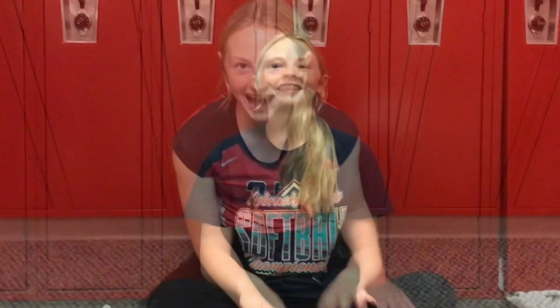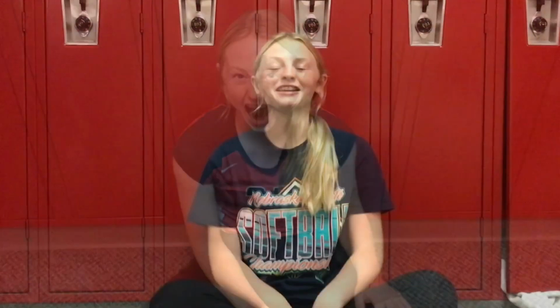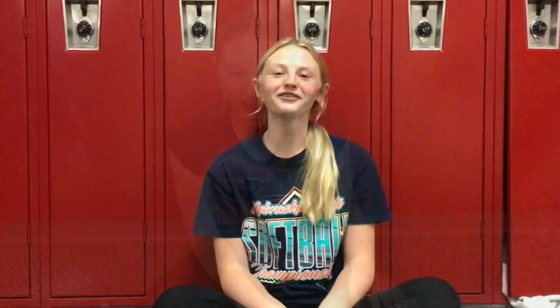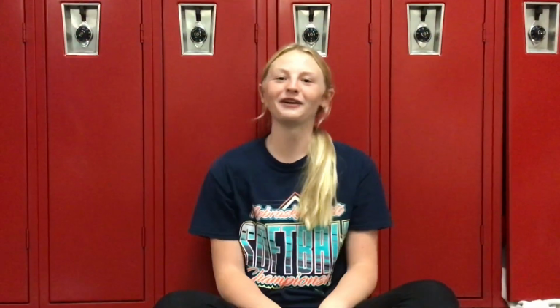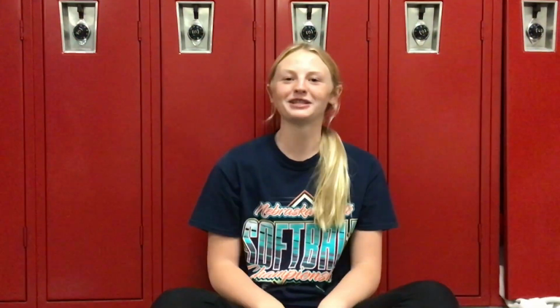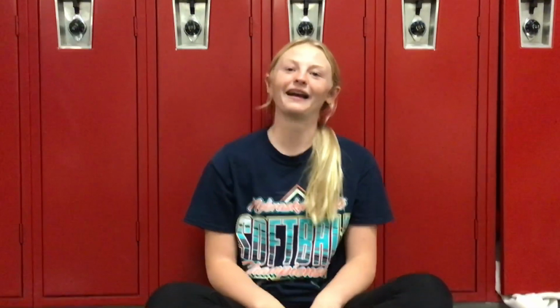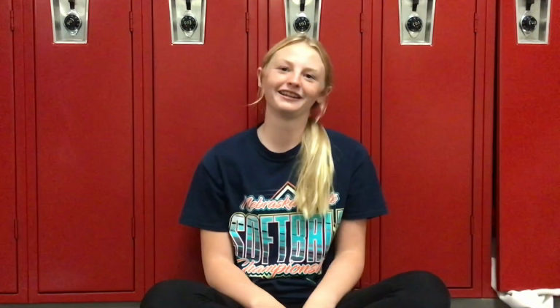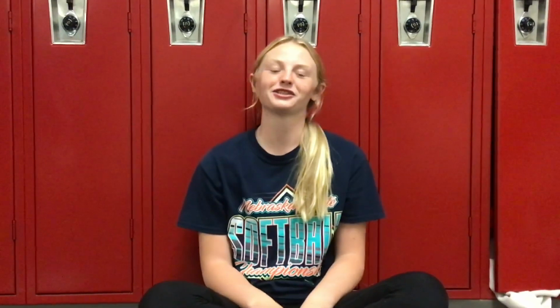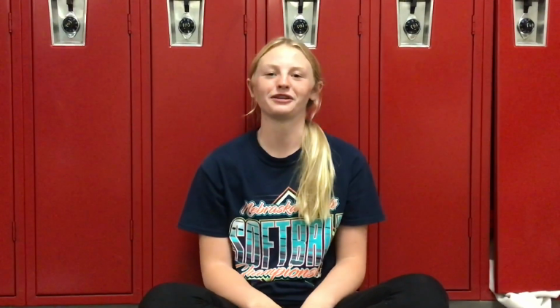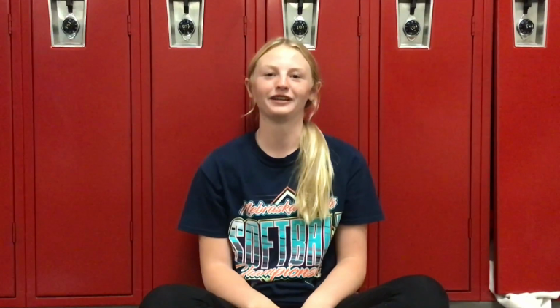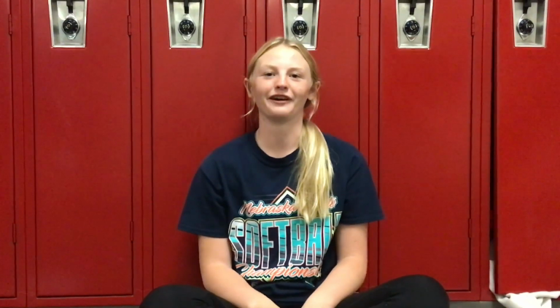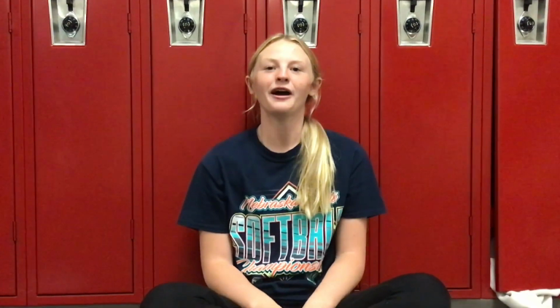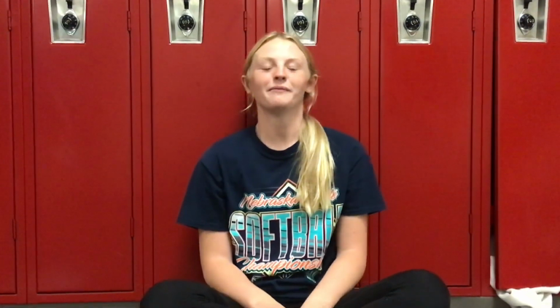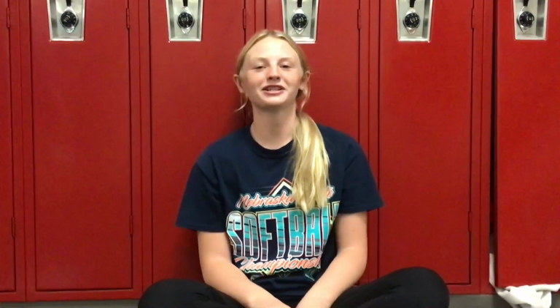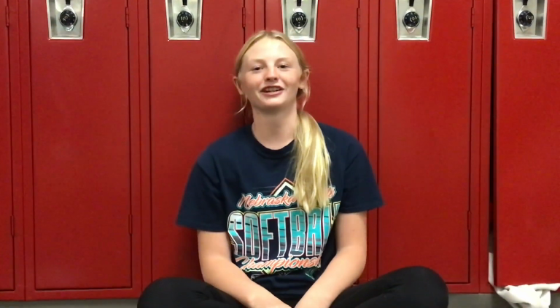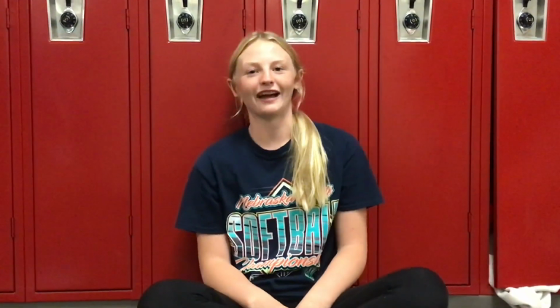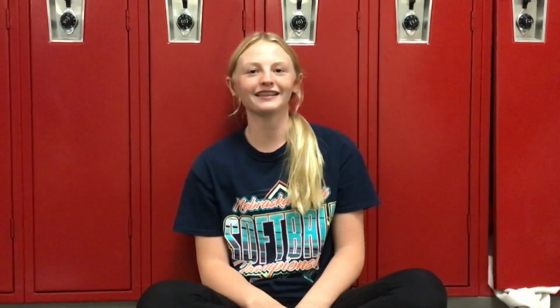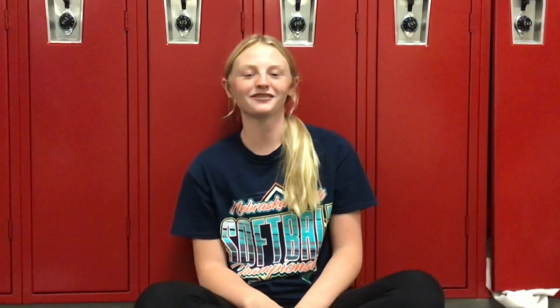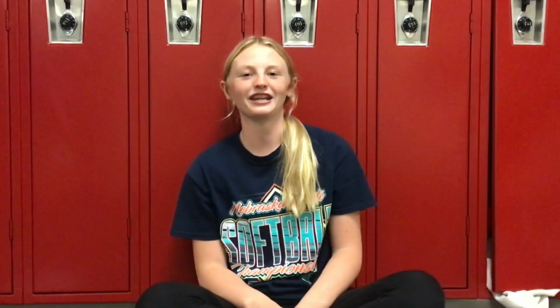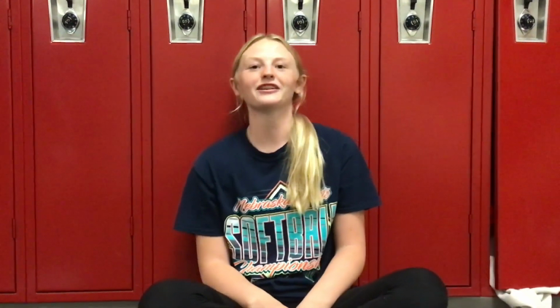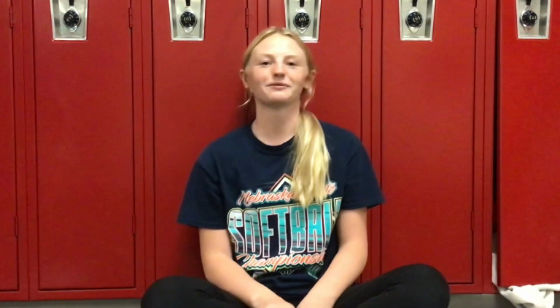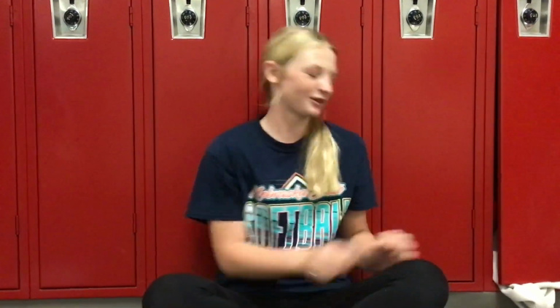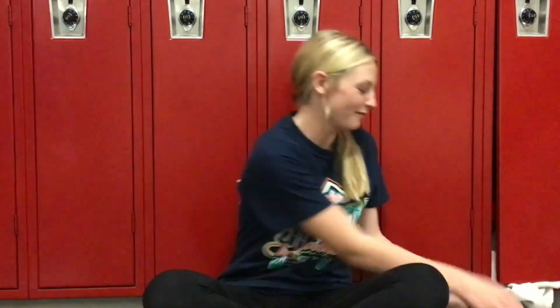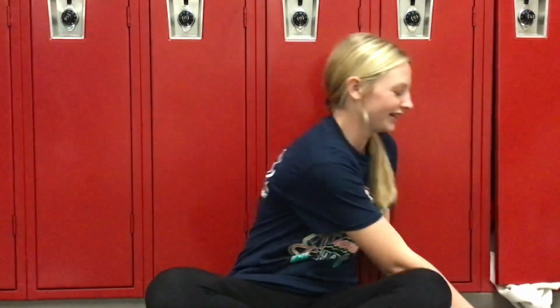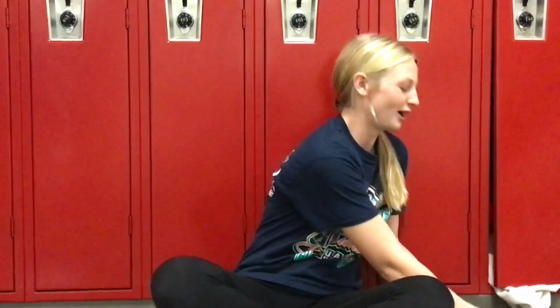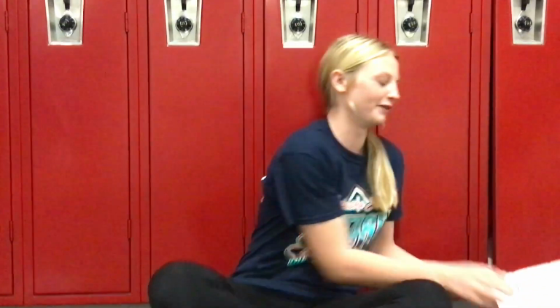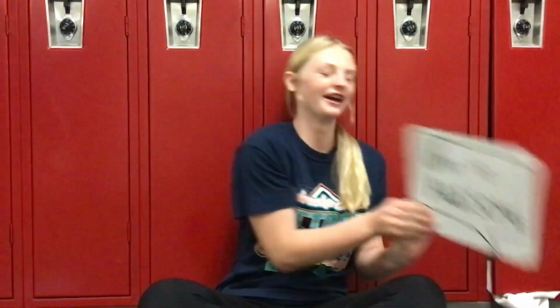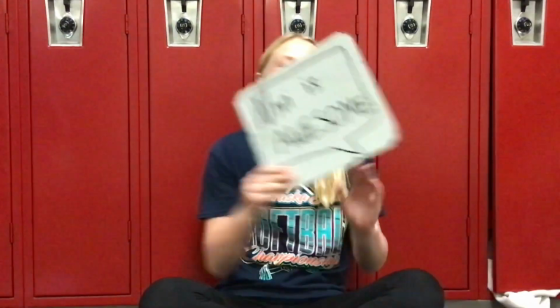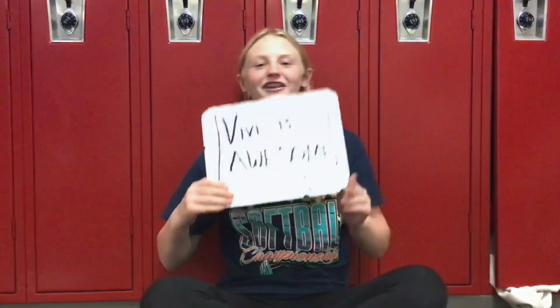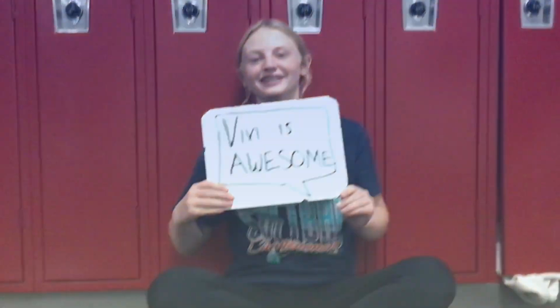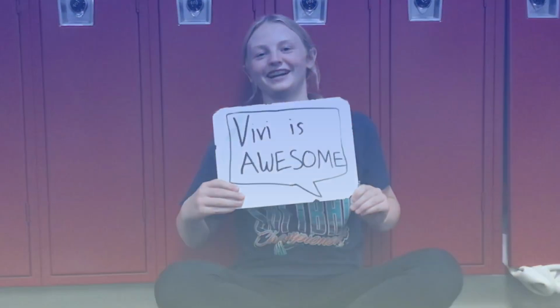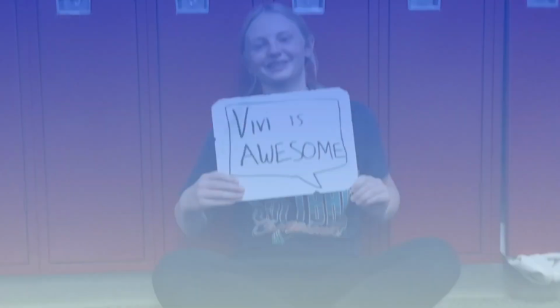Thank you for watching my integer chip video. Make sure to like this video, subscribe, and comment. Vivi is awesome.